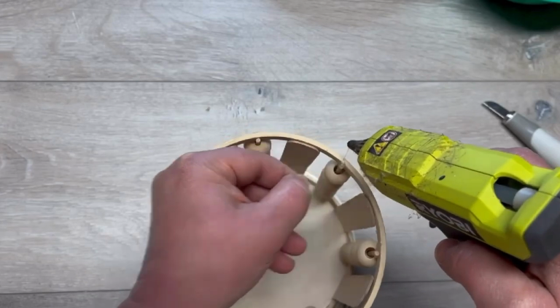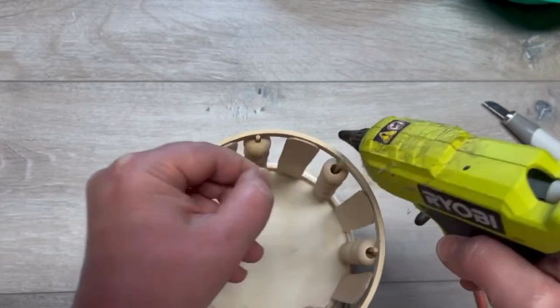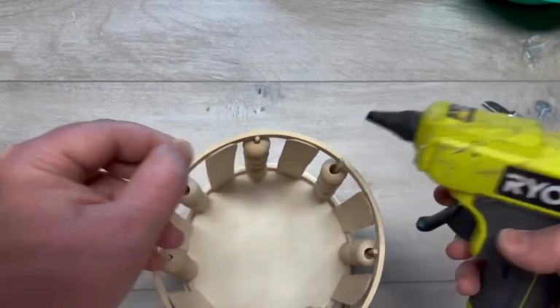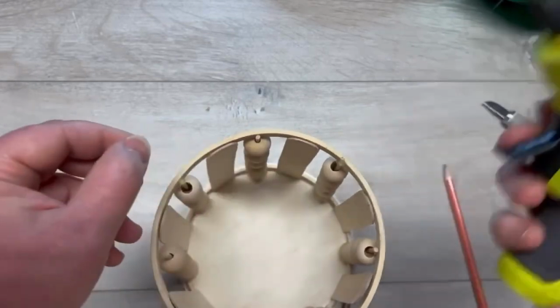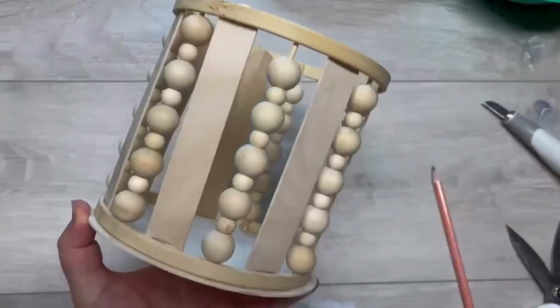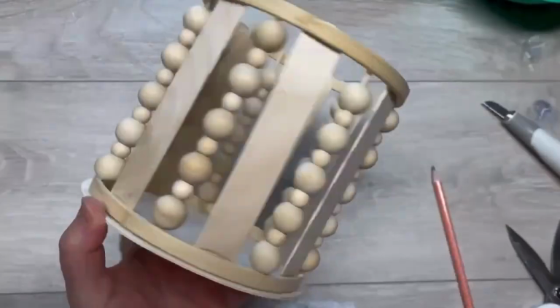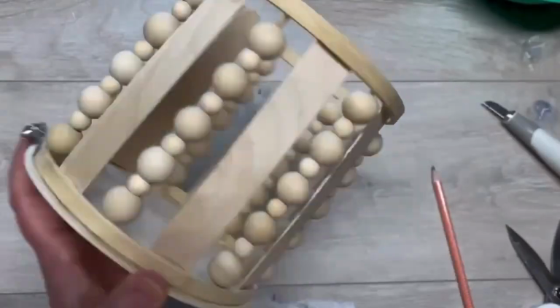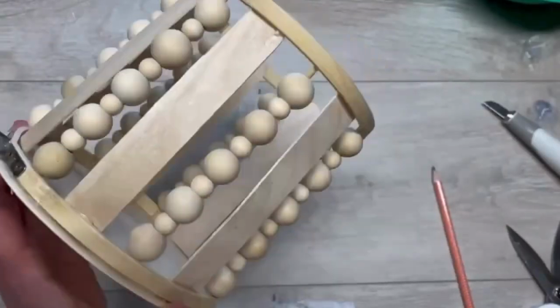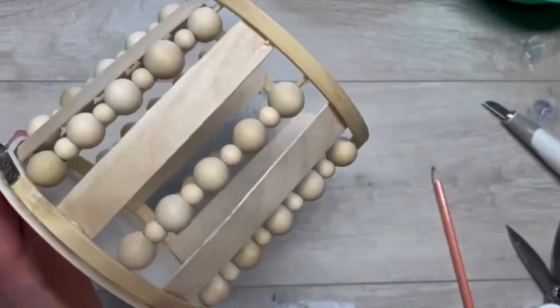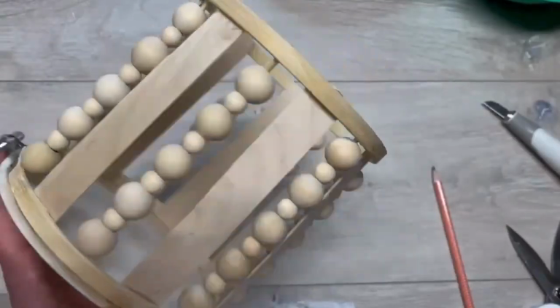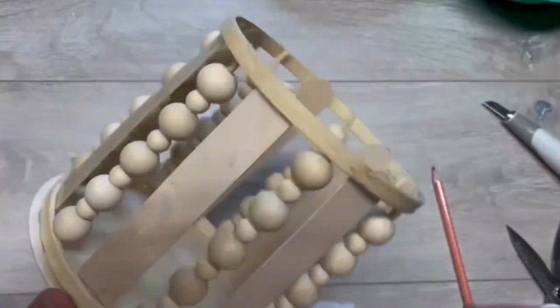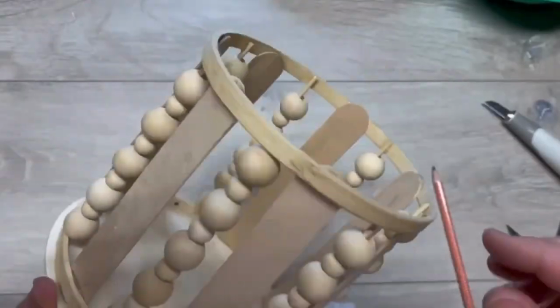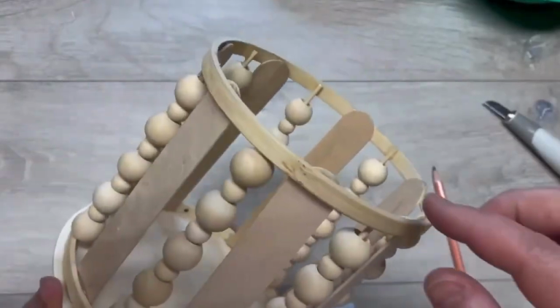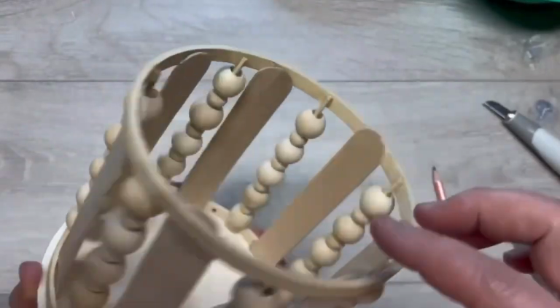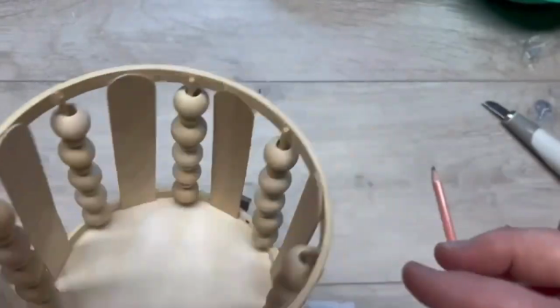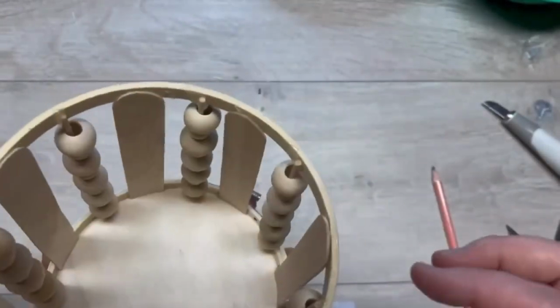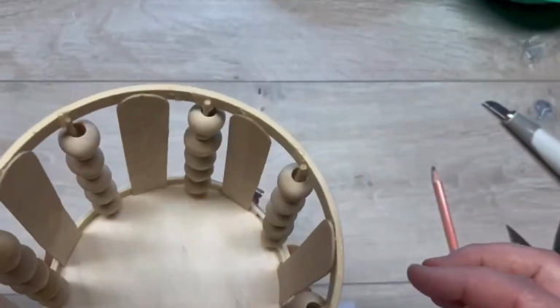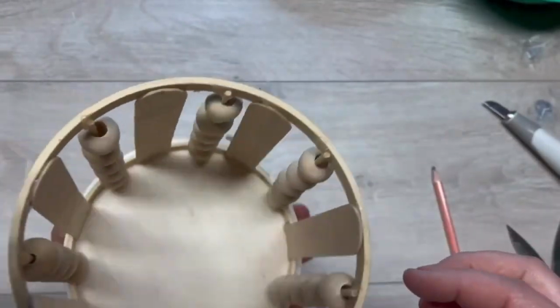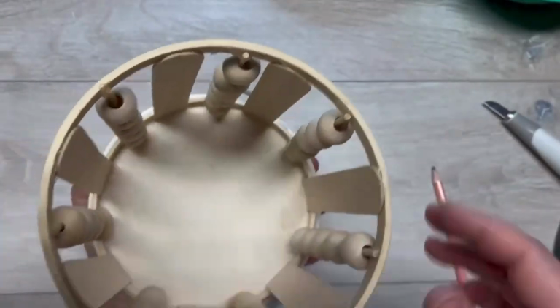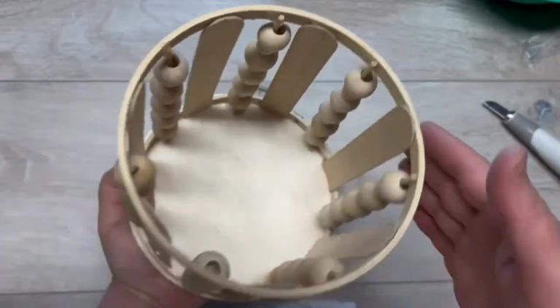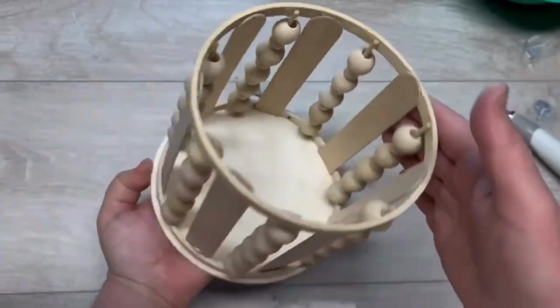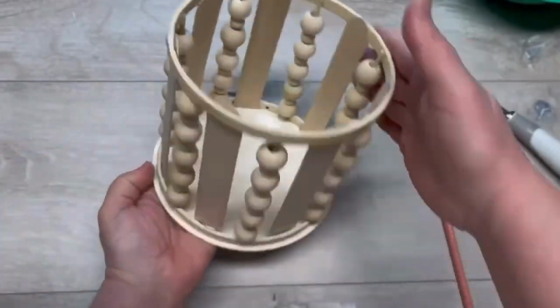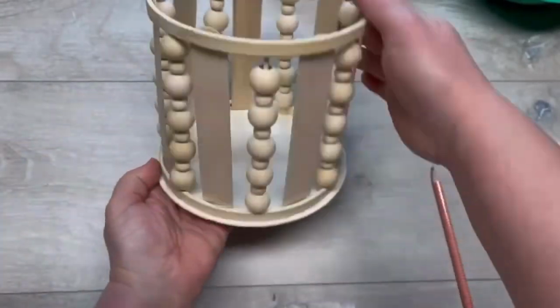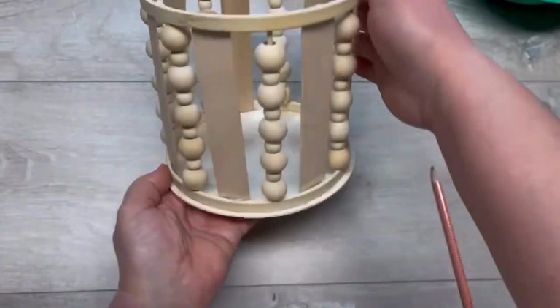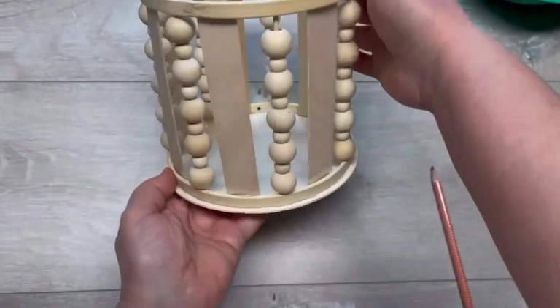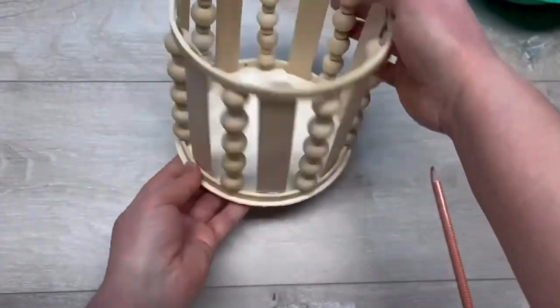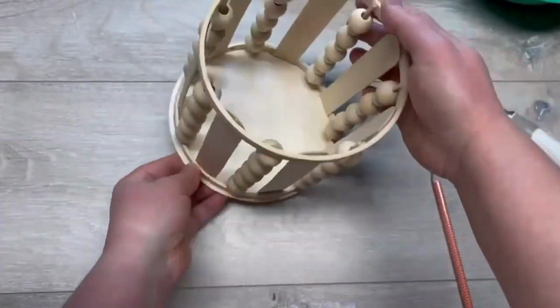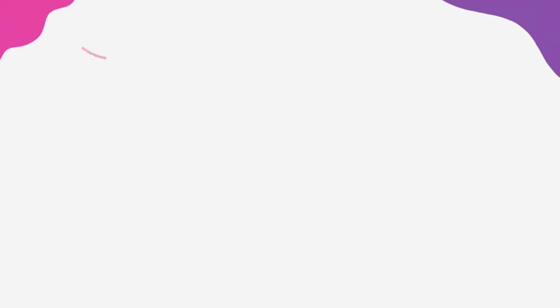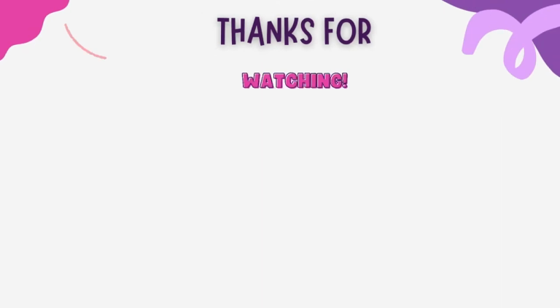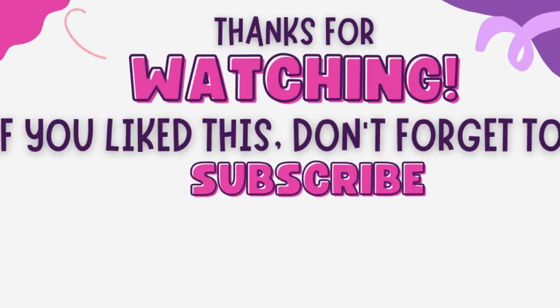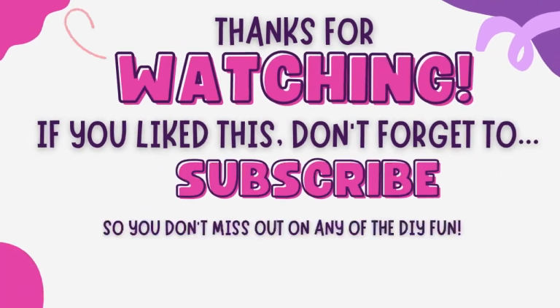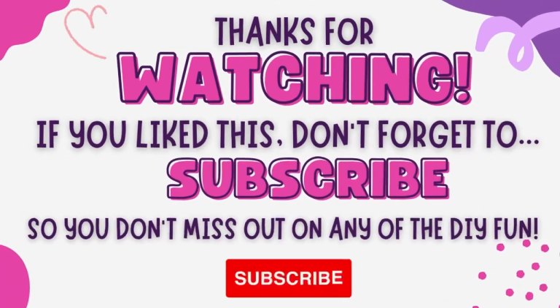That's as easy as it gets, friends — are you kidding me? Look at how pretty this is! I put a little candle in it and it's done.